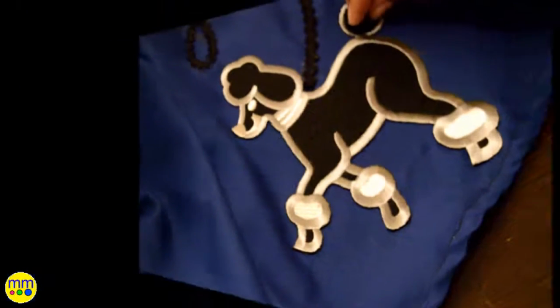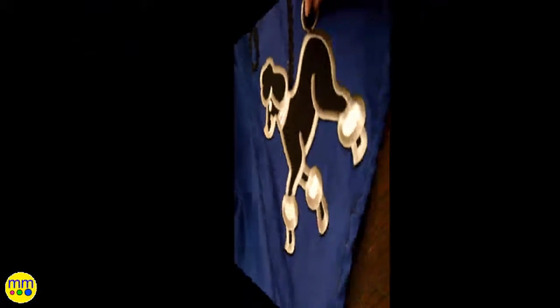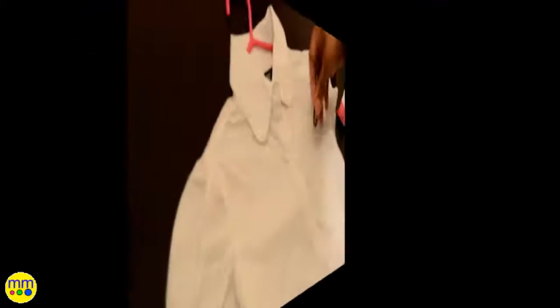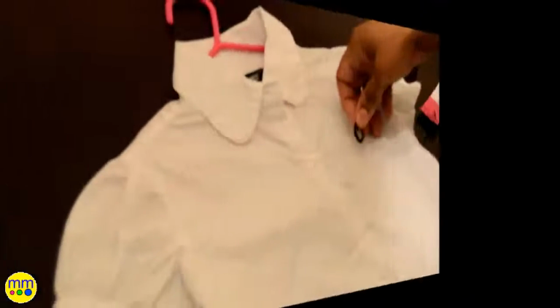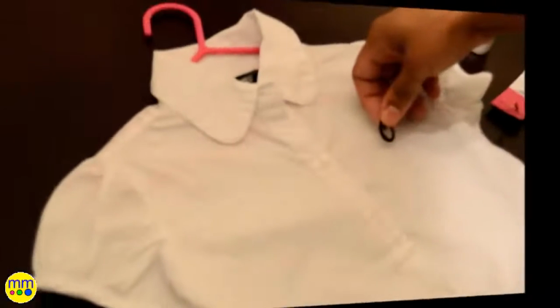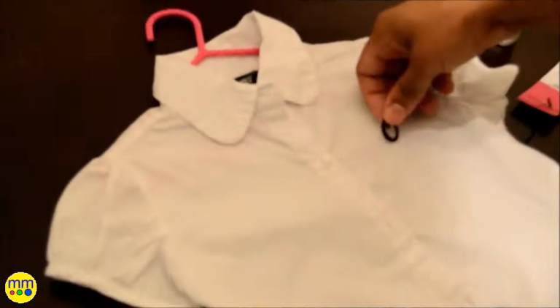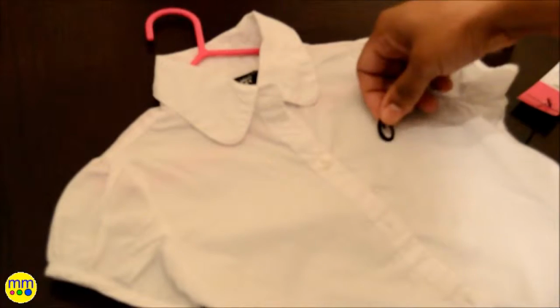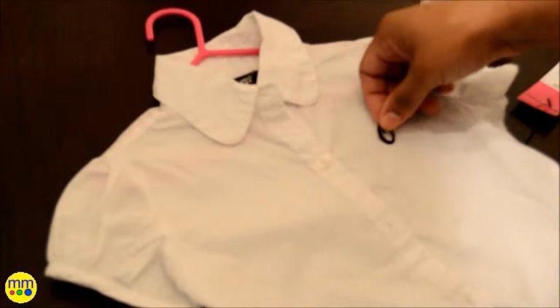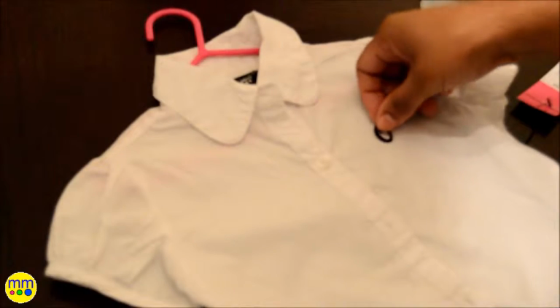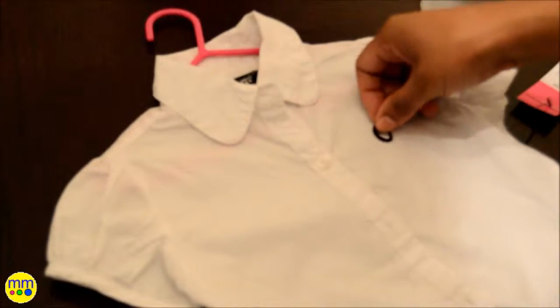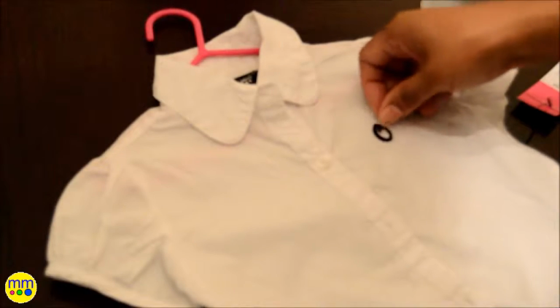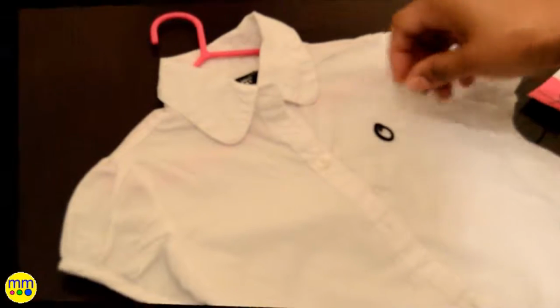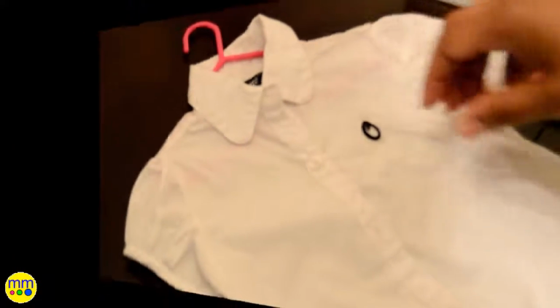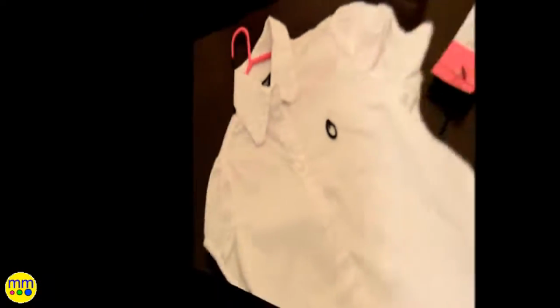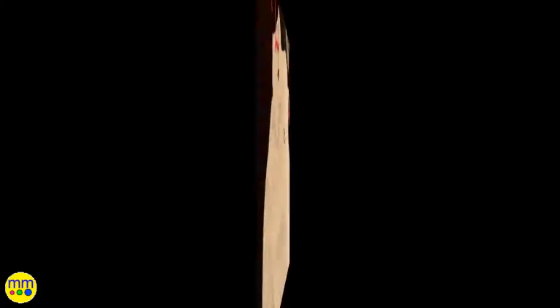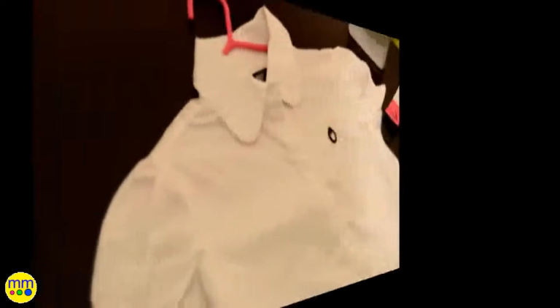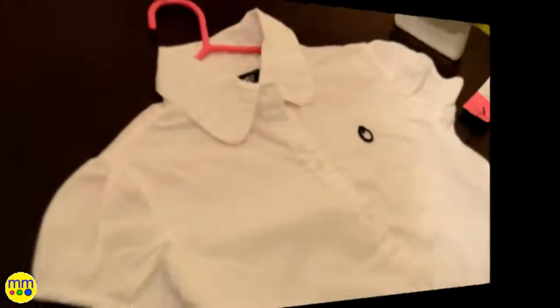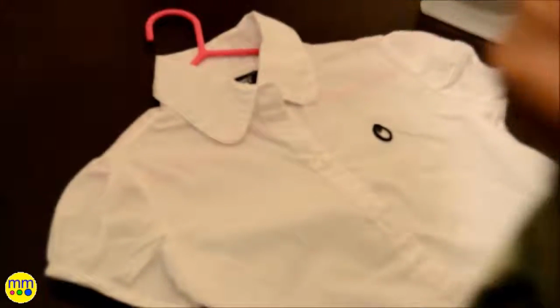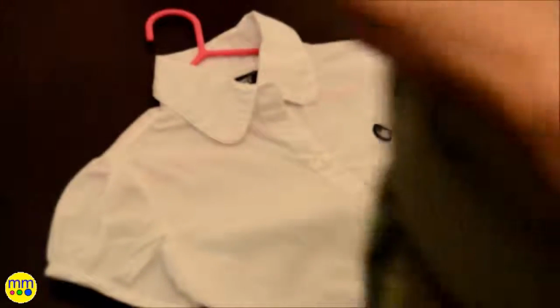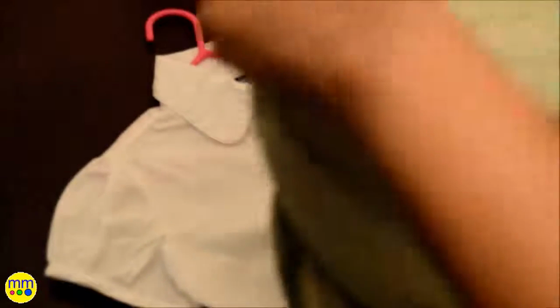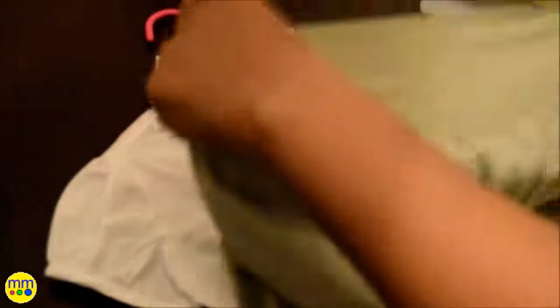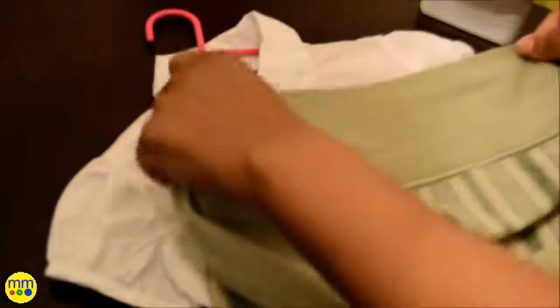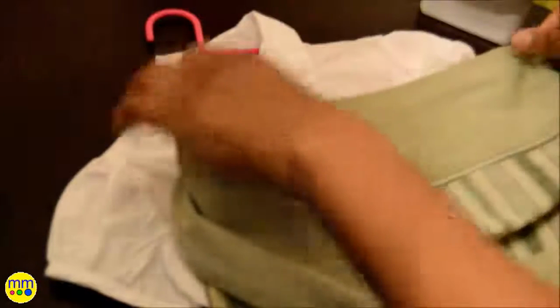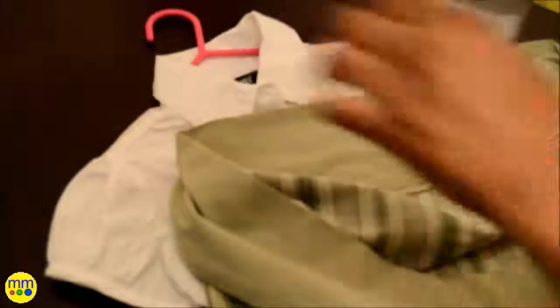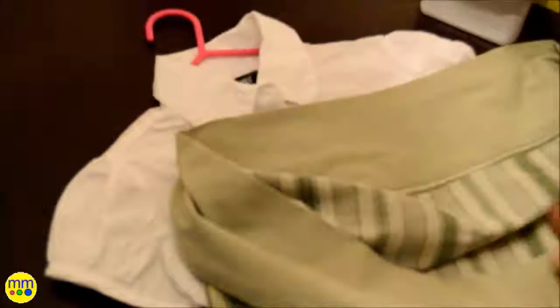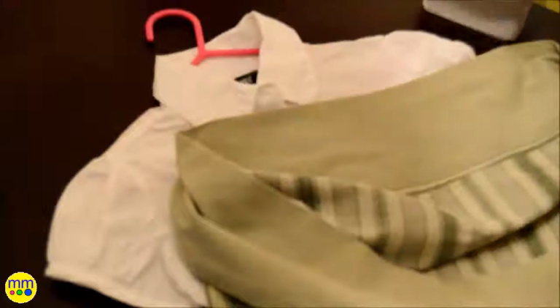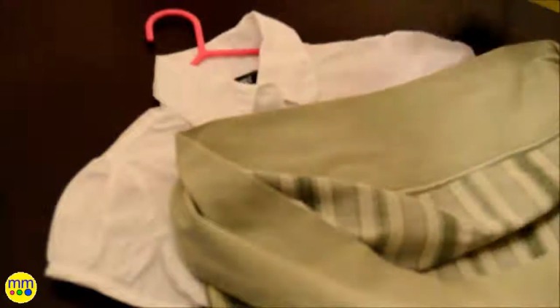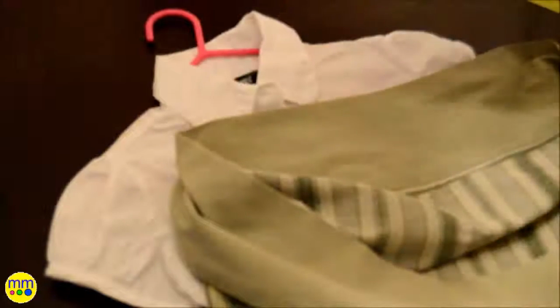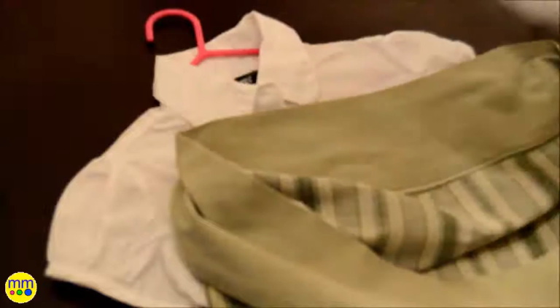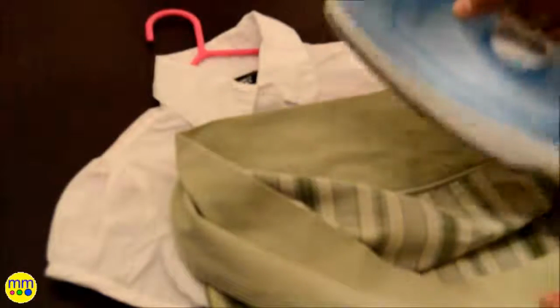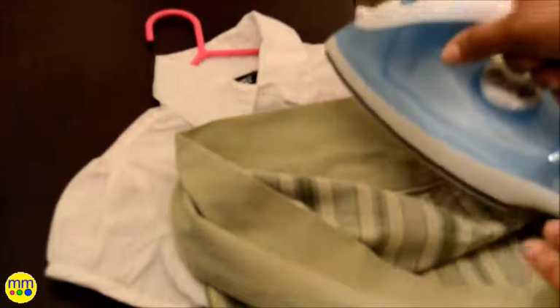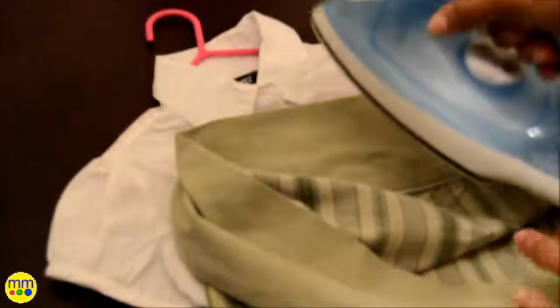For her shirt, I'll put a simple monogrammed O on it. Take the small letter and follow the directions to iron it on.